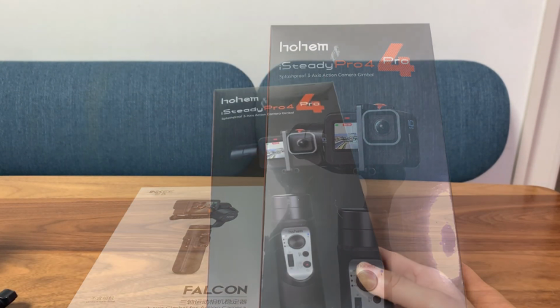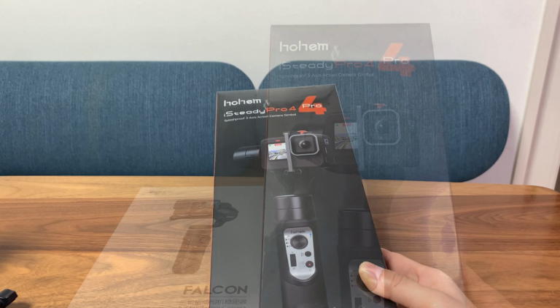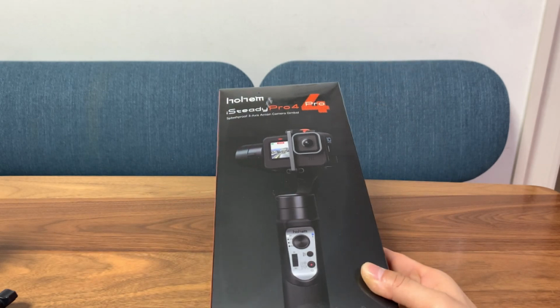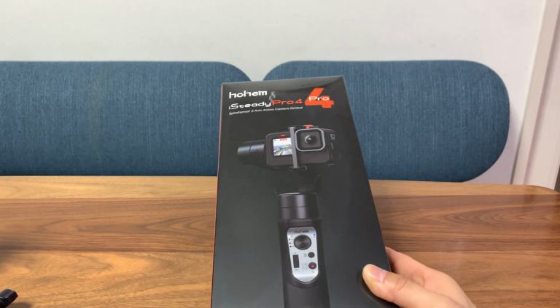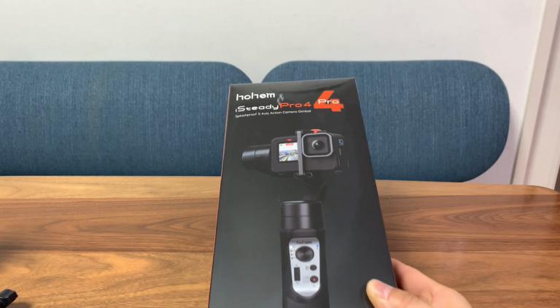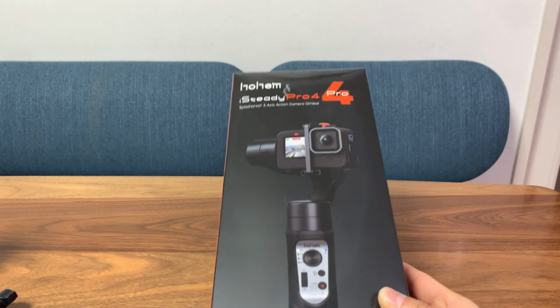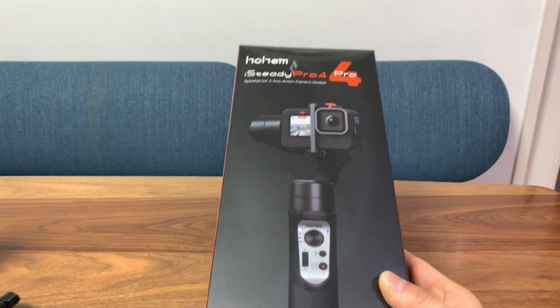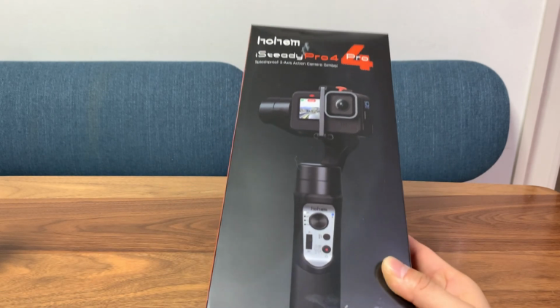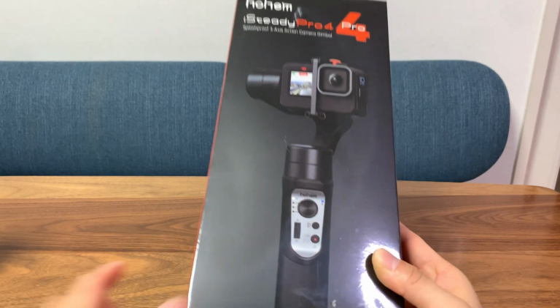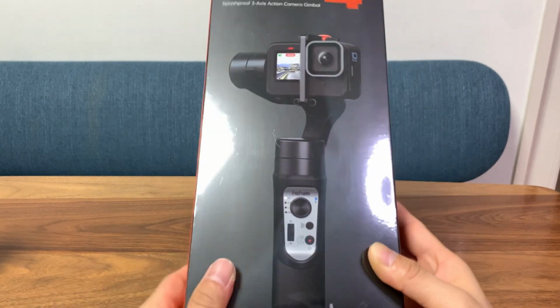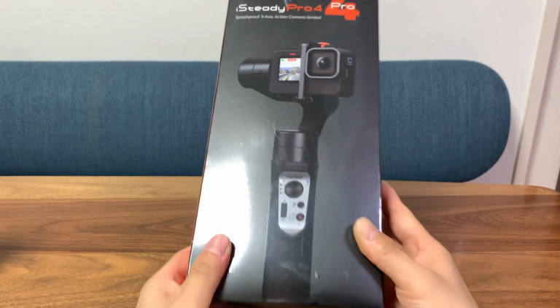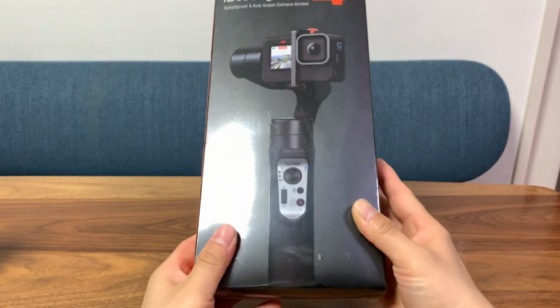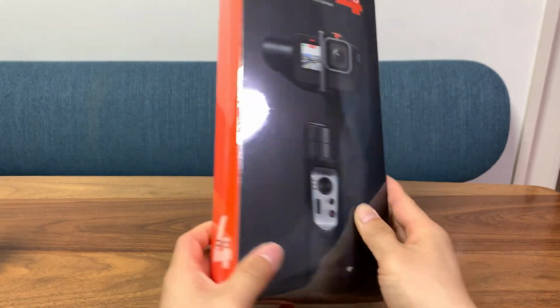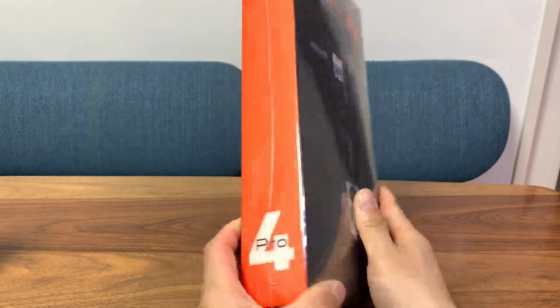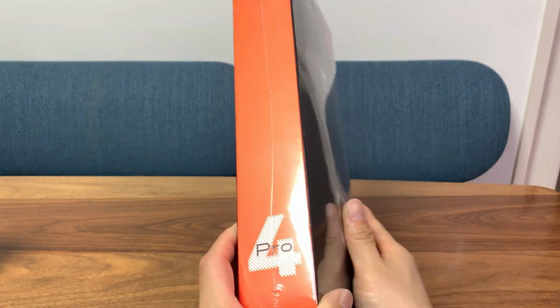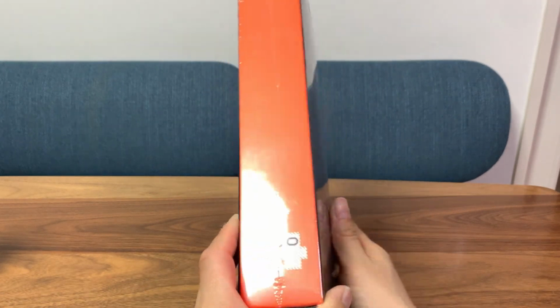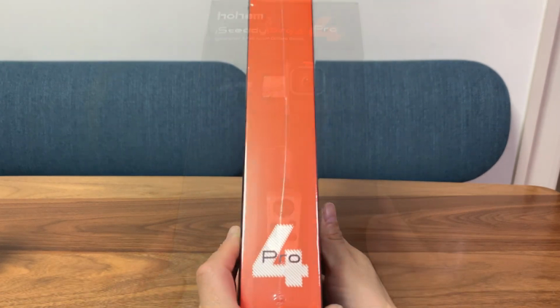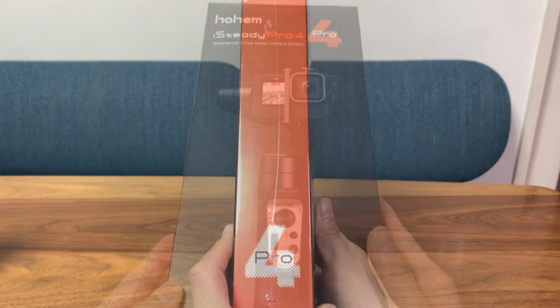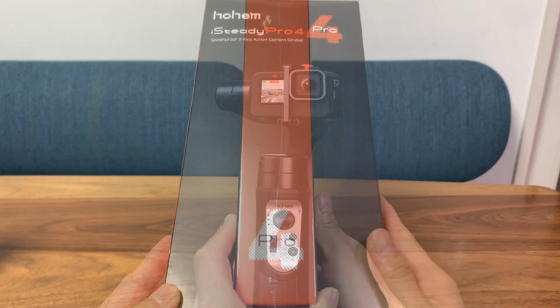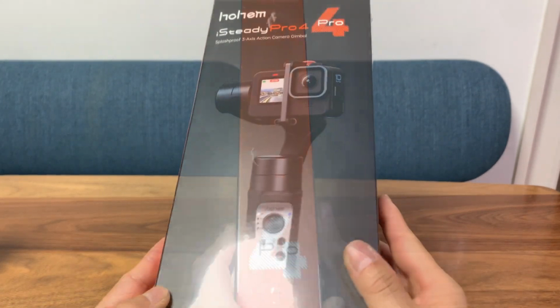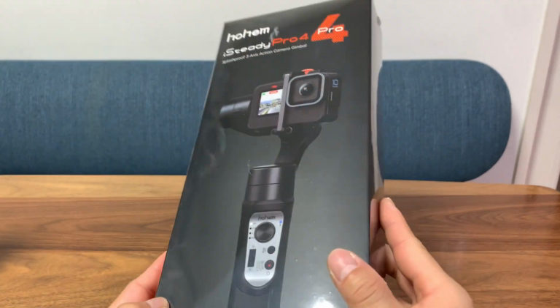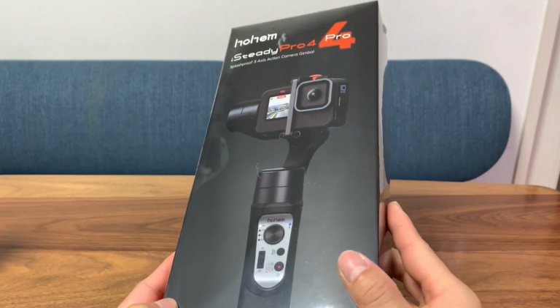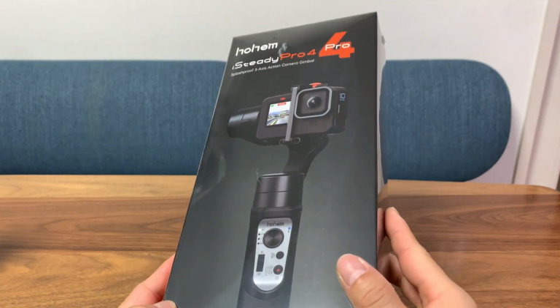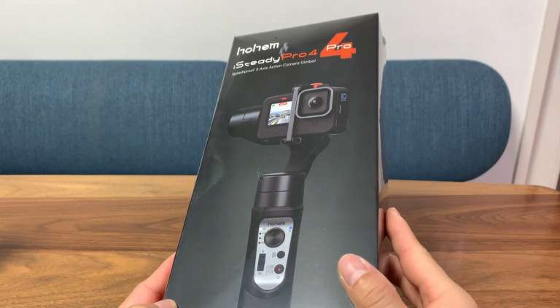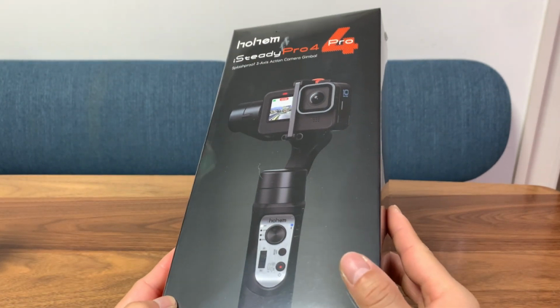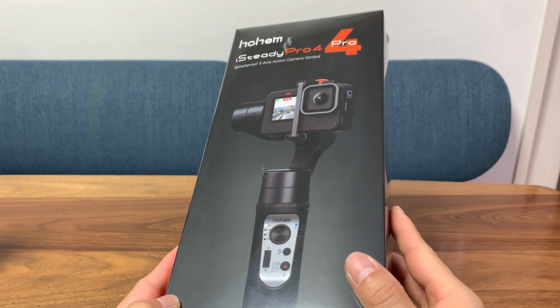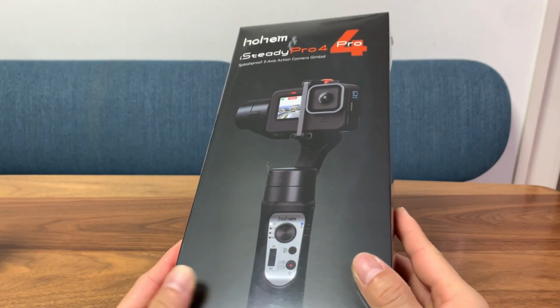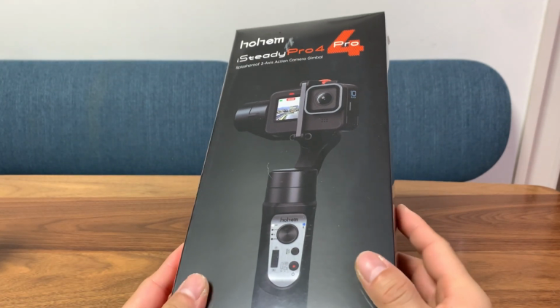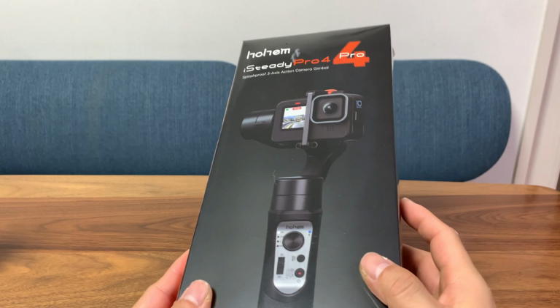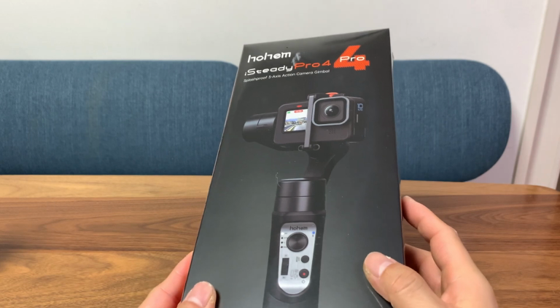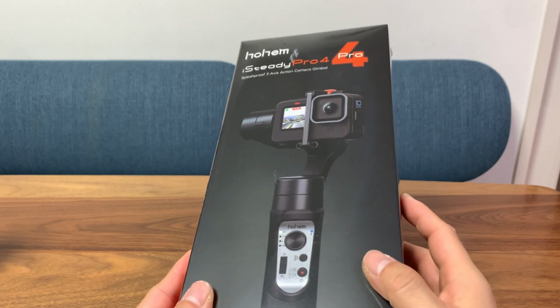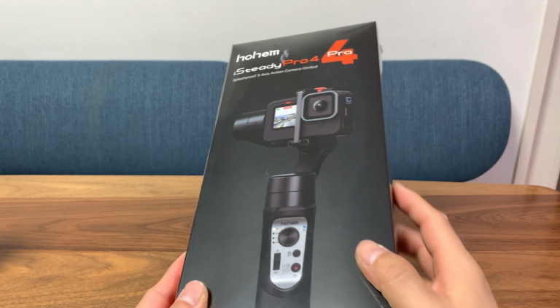I'm not sure this gimbal has any more features than the Pro 3. I just know that it works with the GoPro 10.